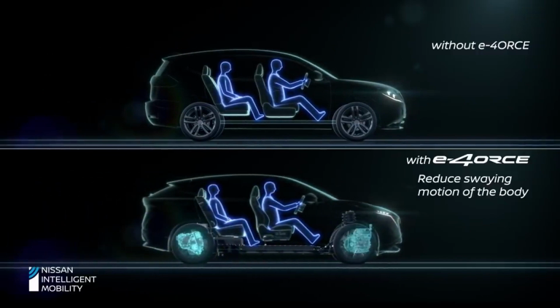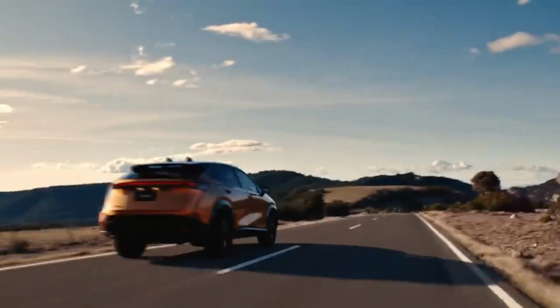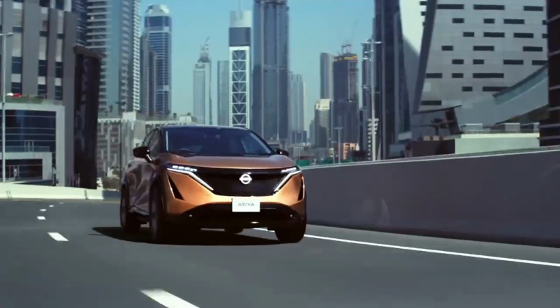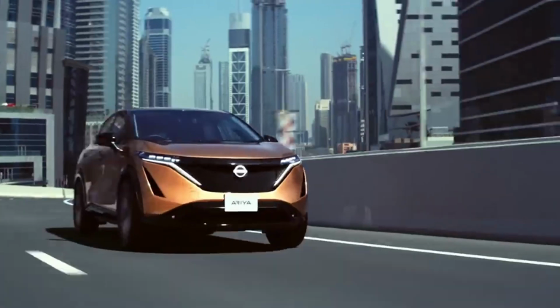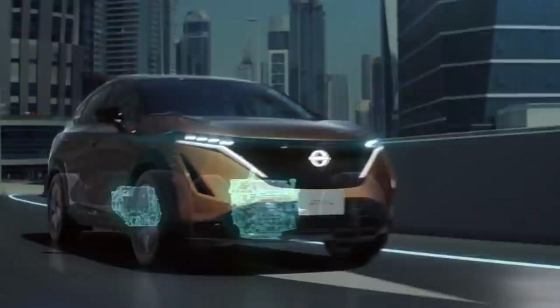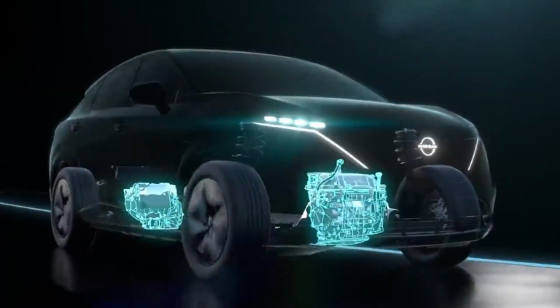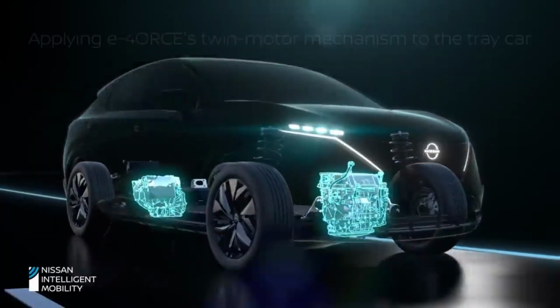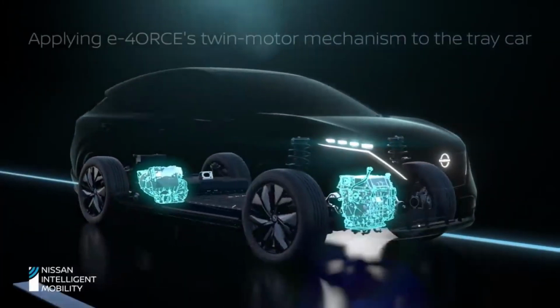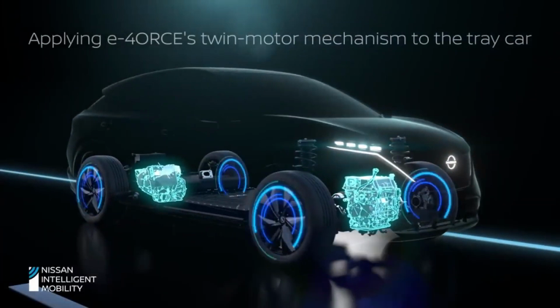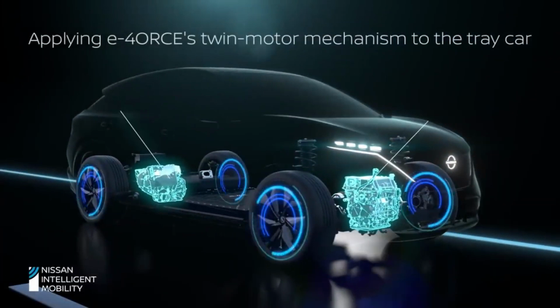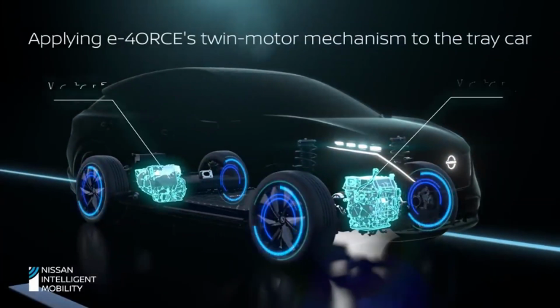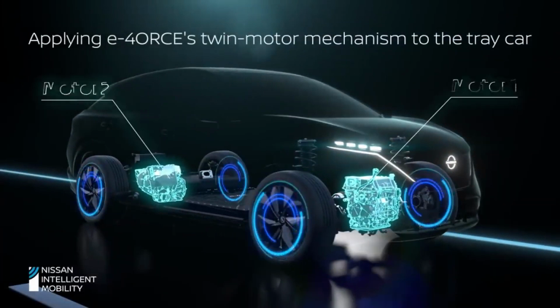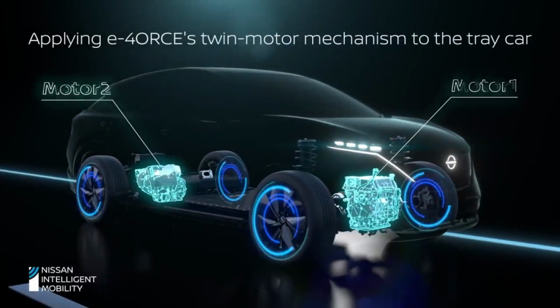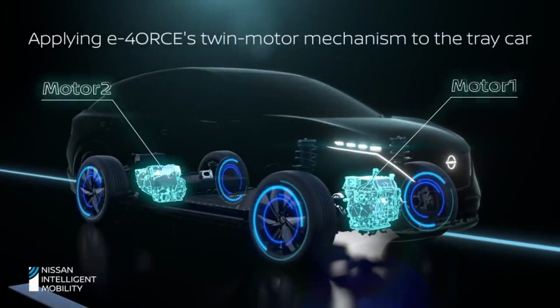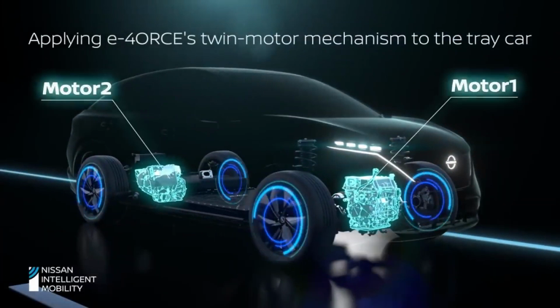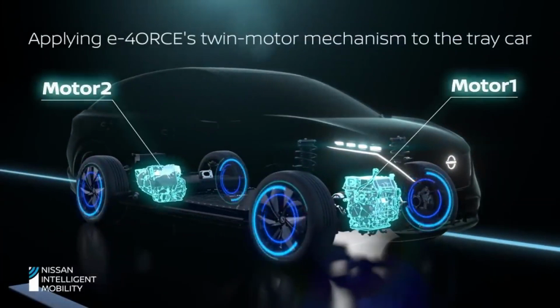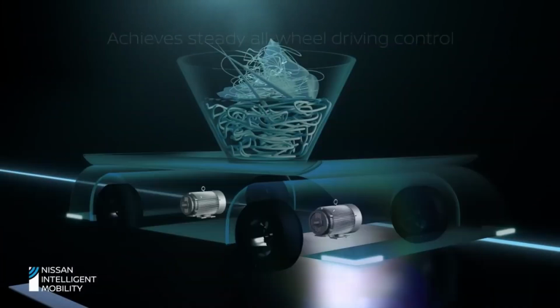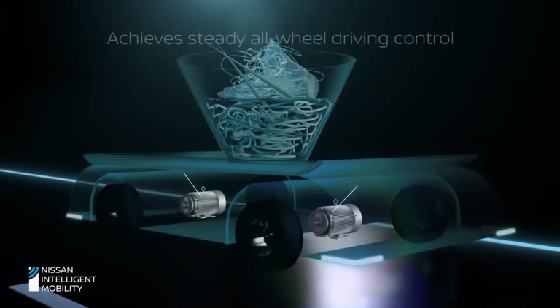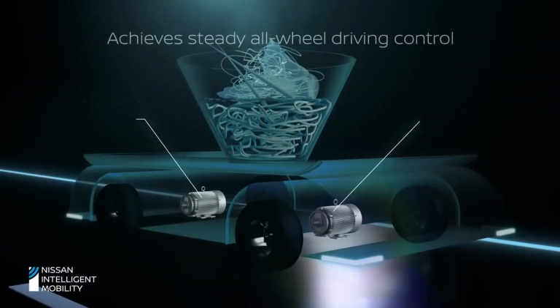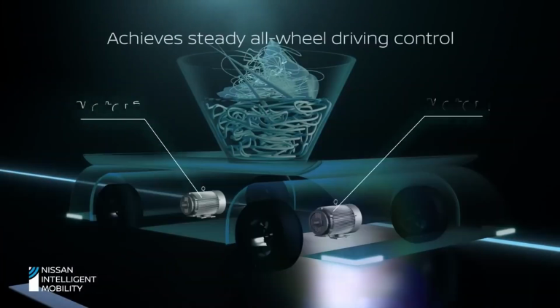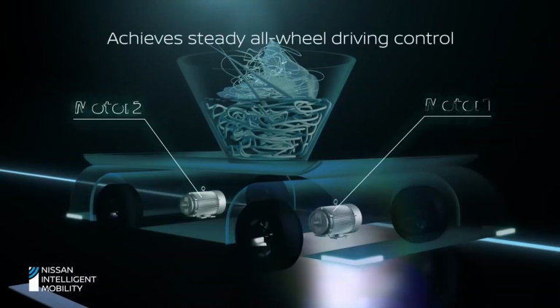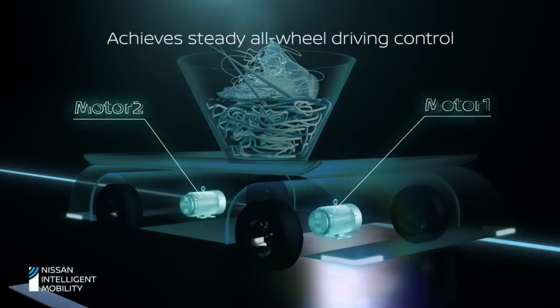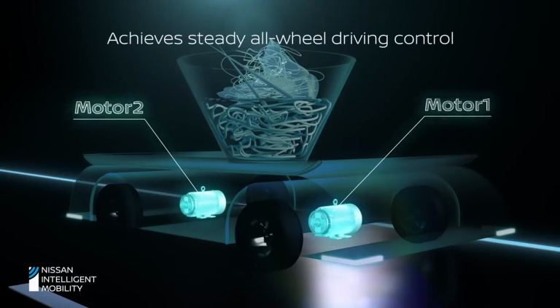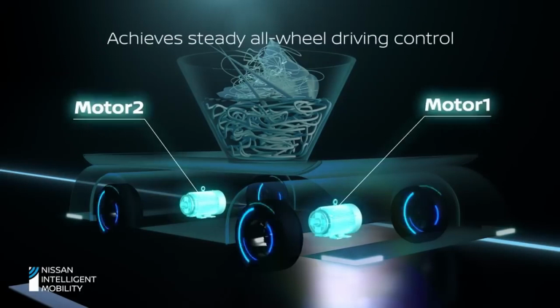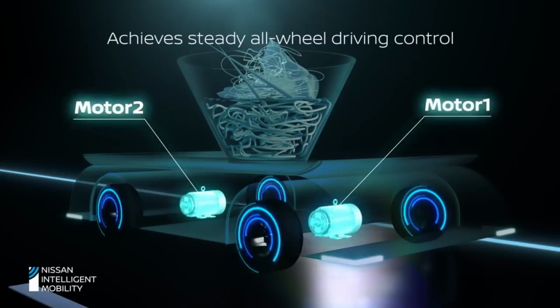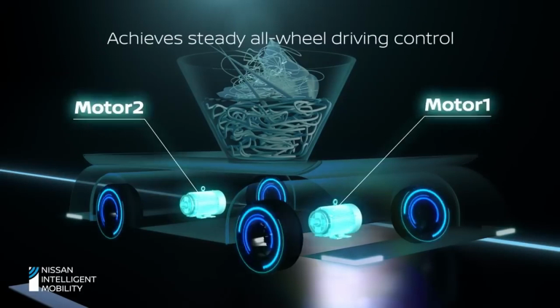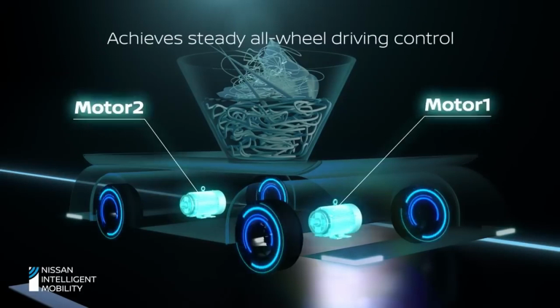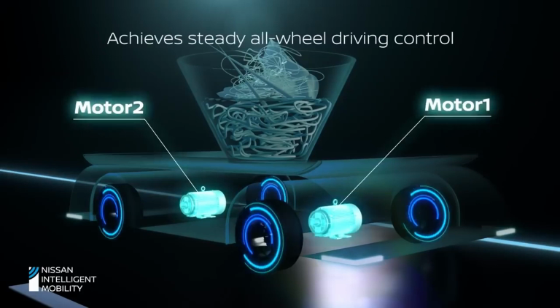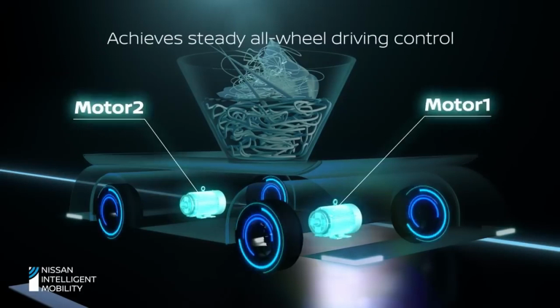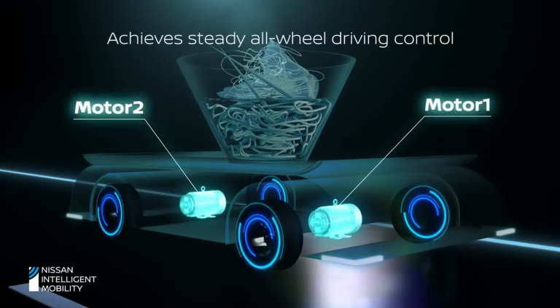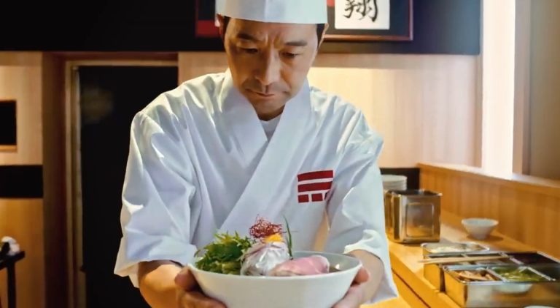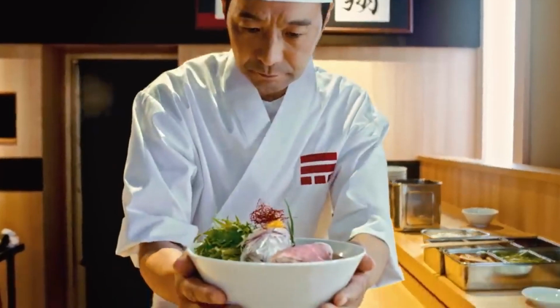With two engines for regenerative braking, it ensures a safe delivery, demonstrating the prowess of this innovative tech in action.